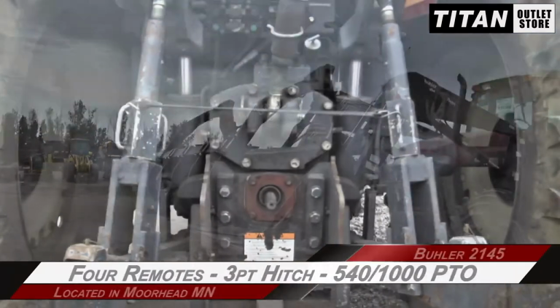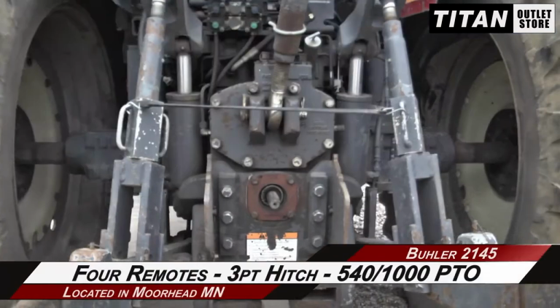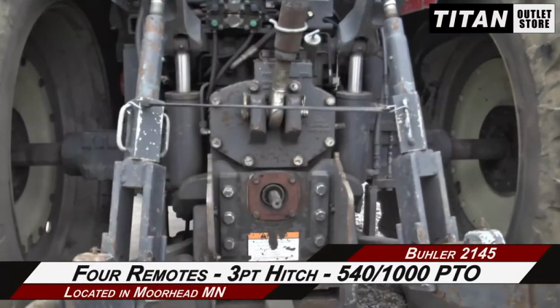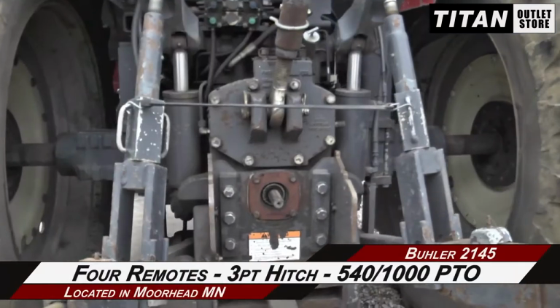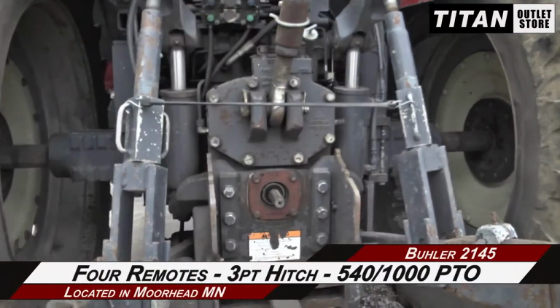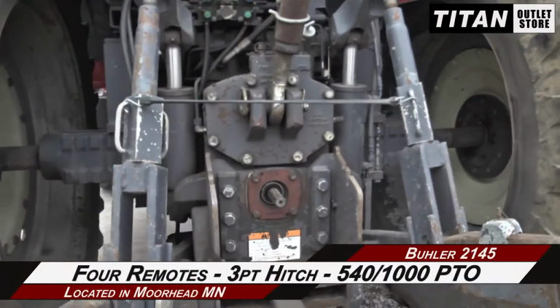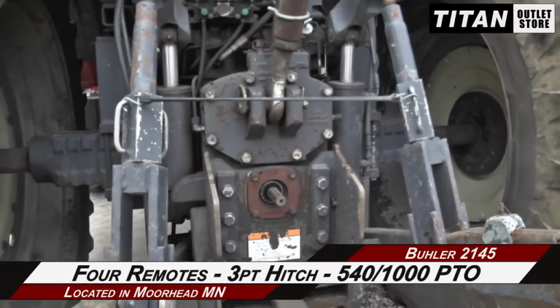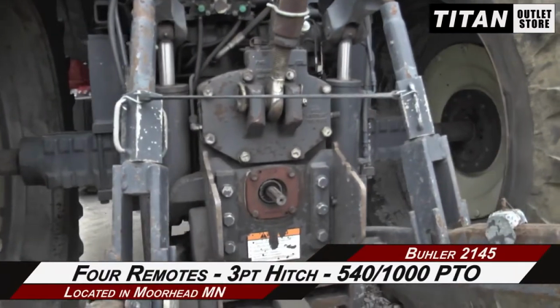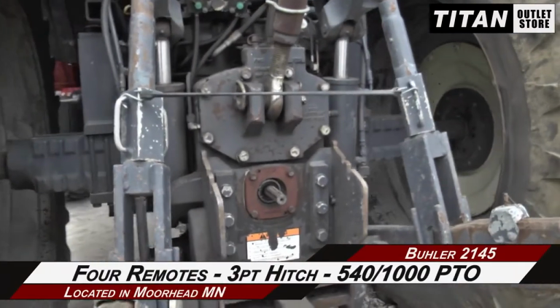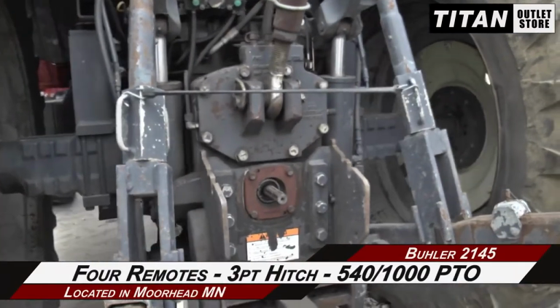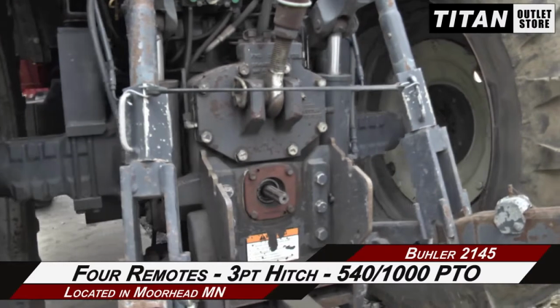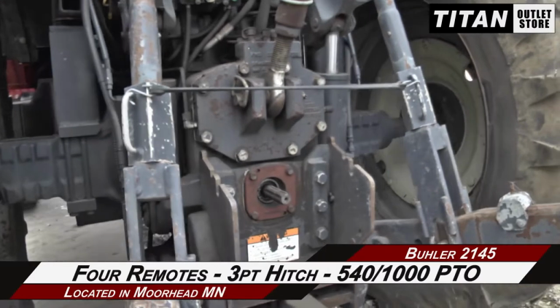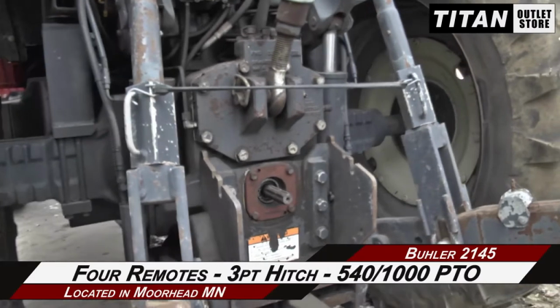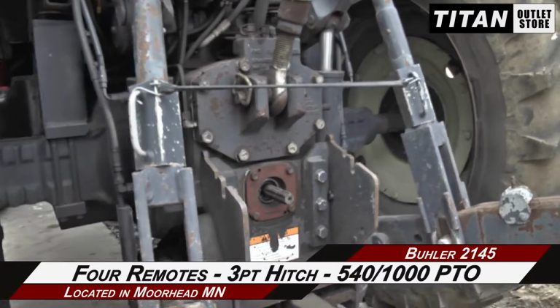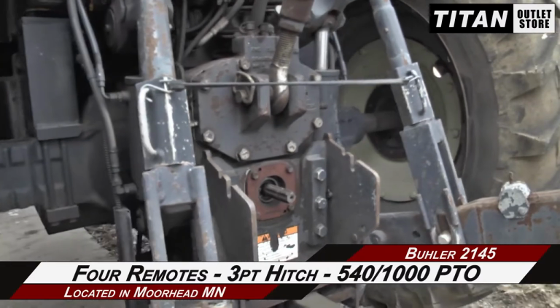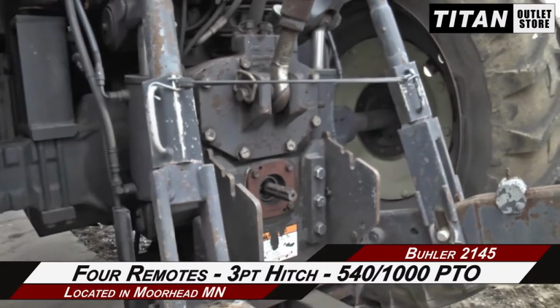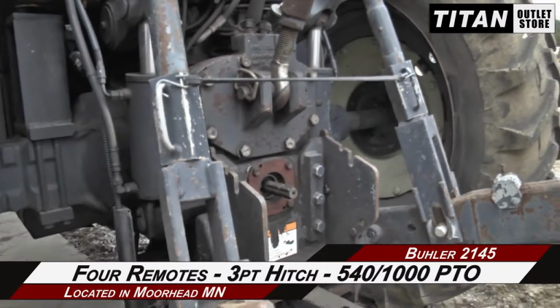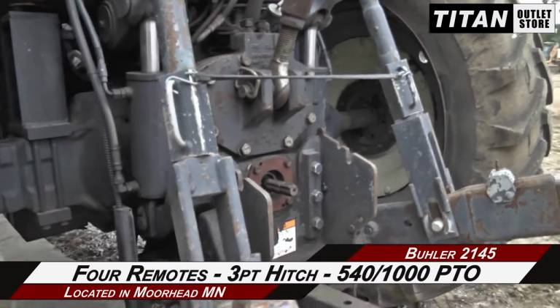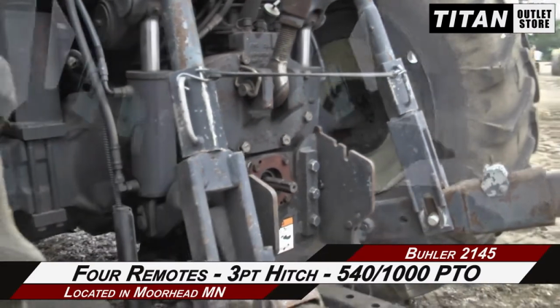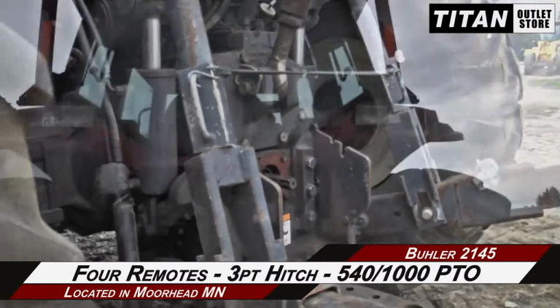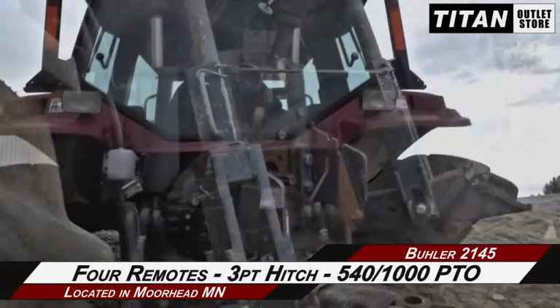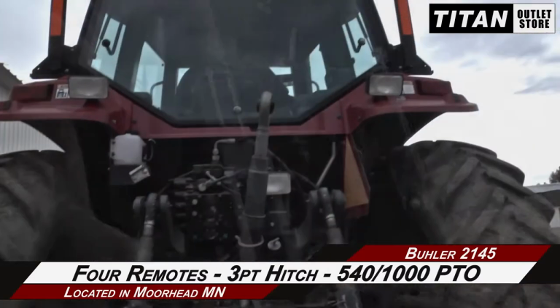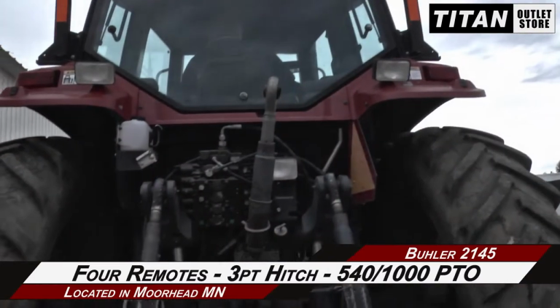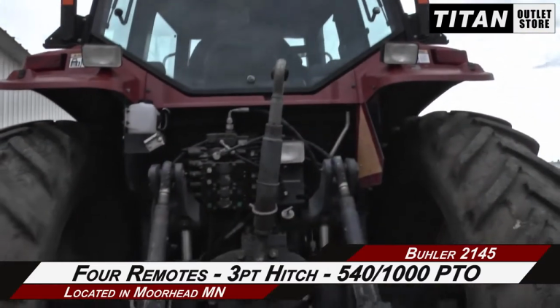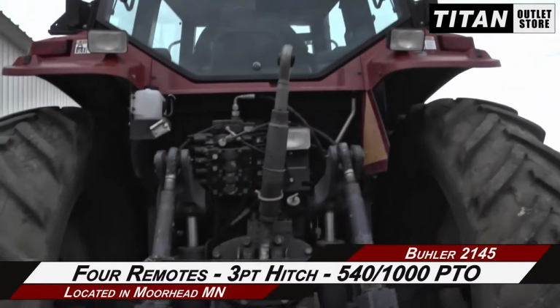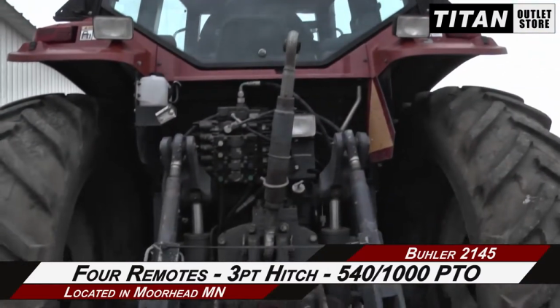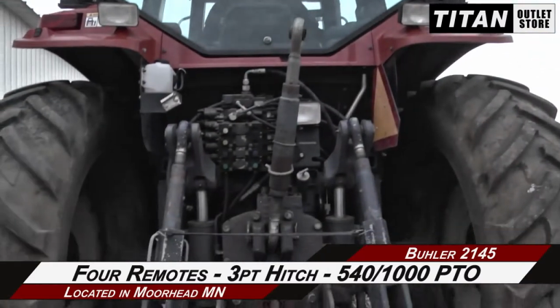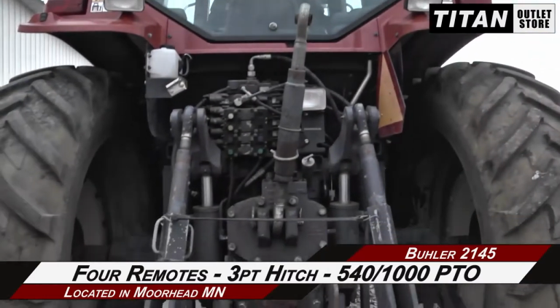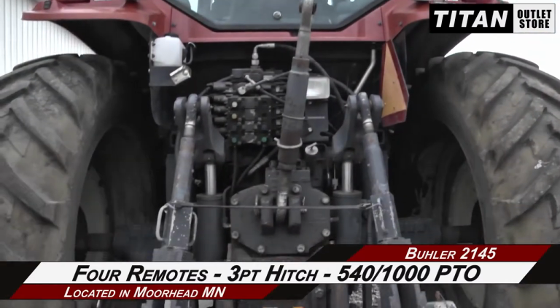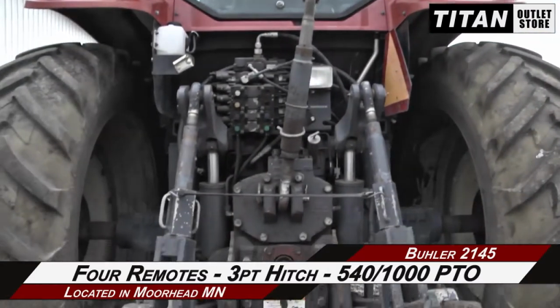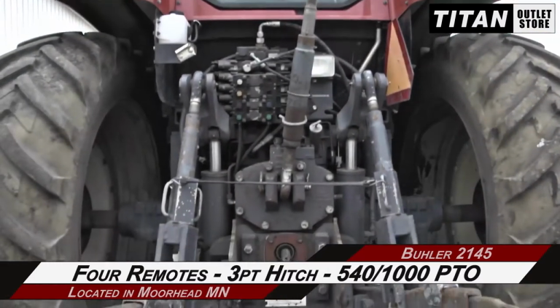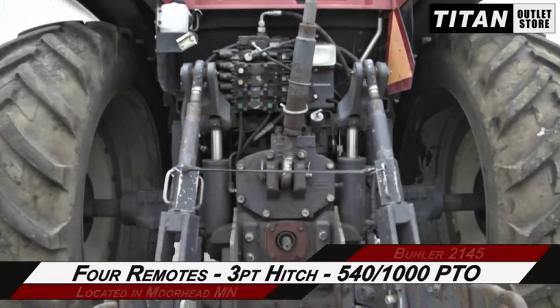Moving on to the rear, which is outfitted with full remotes, a three-point hitch, and 540/1000 PTO.